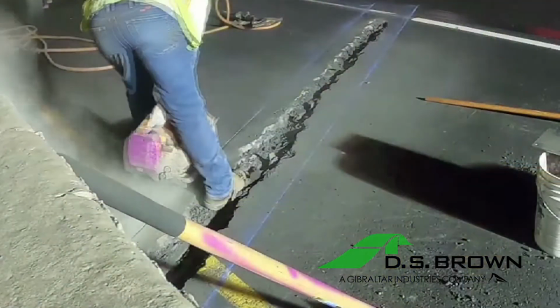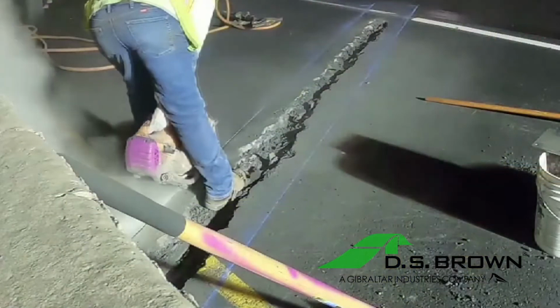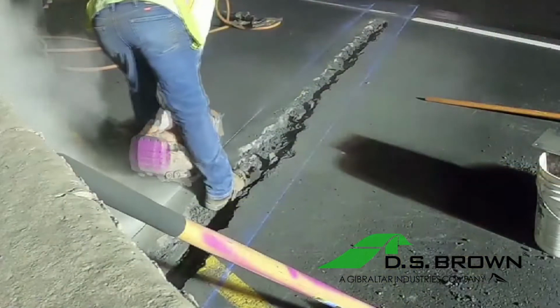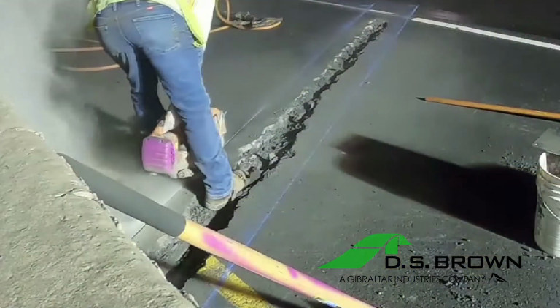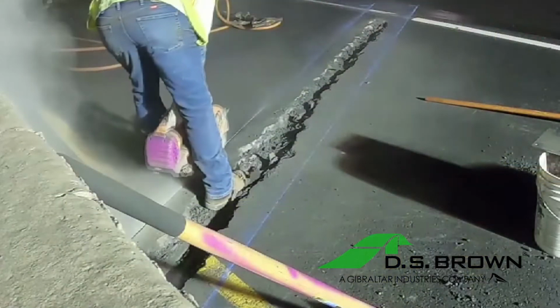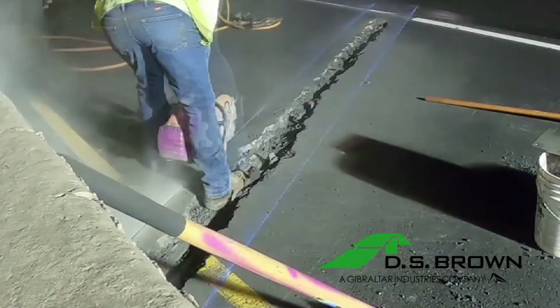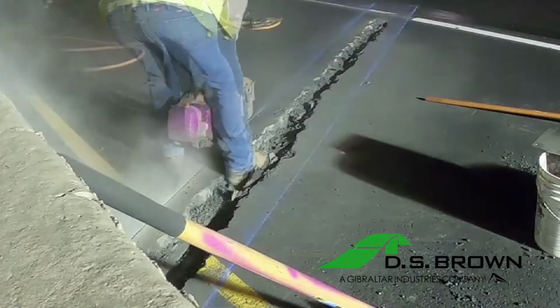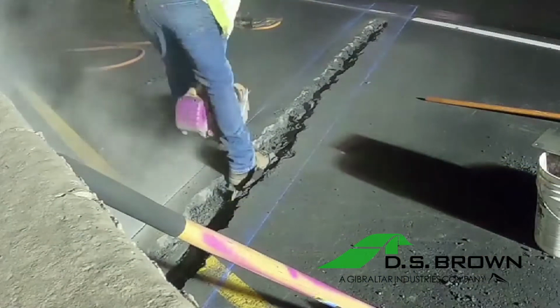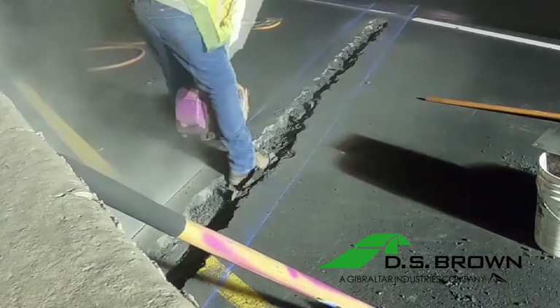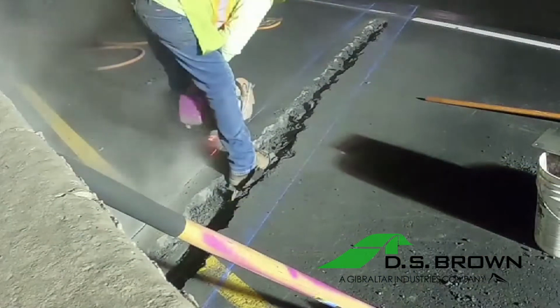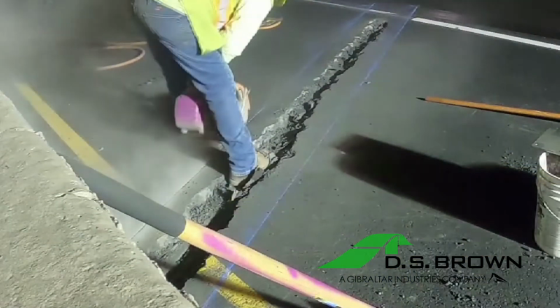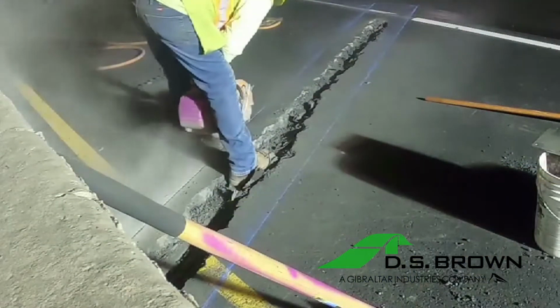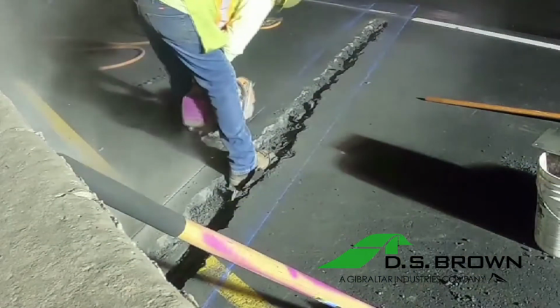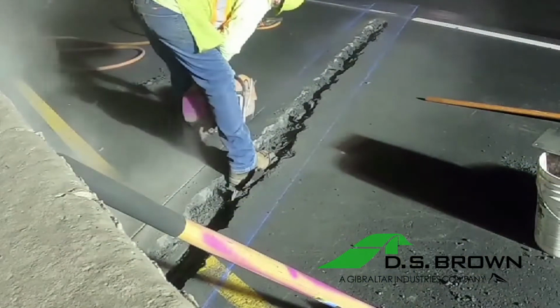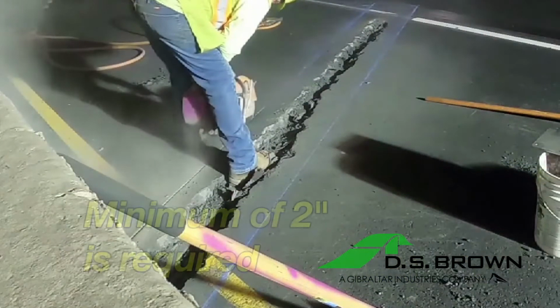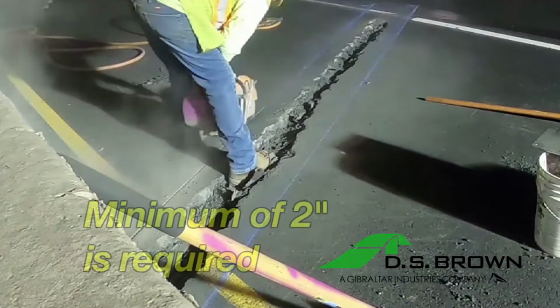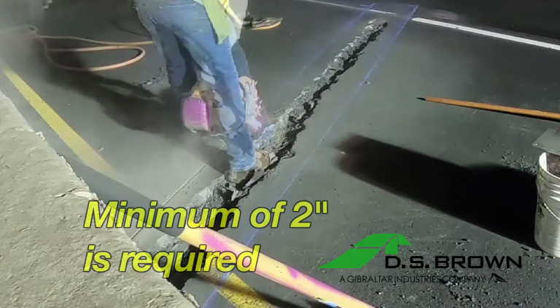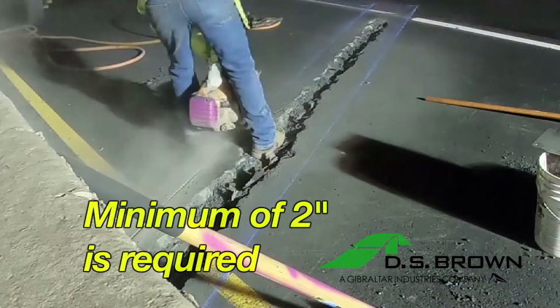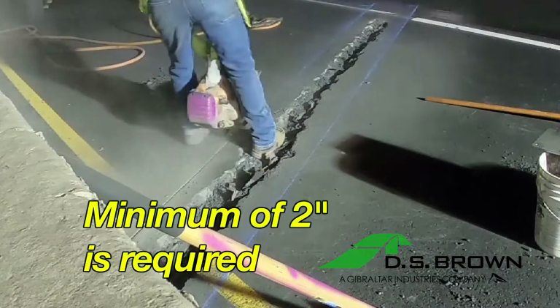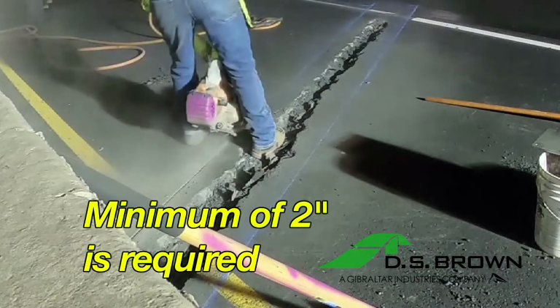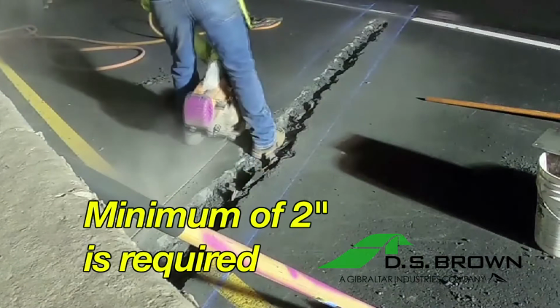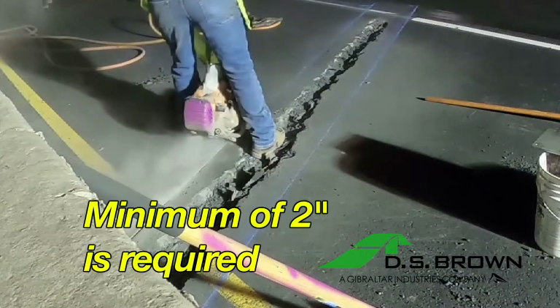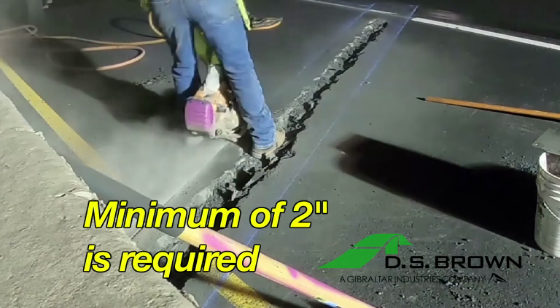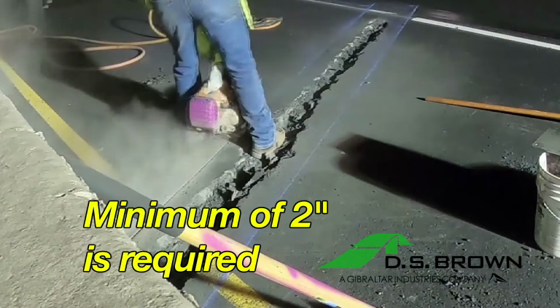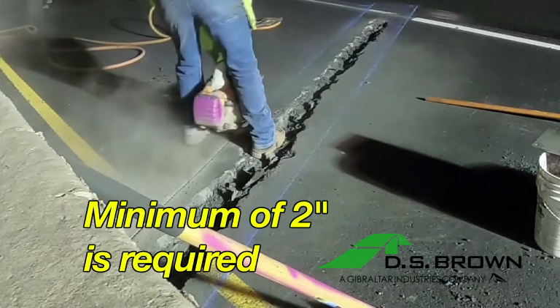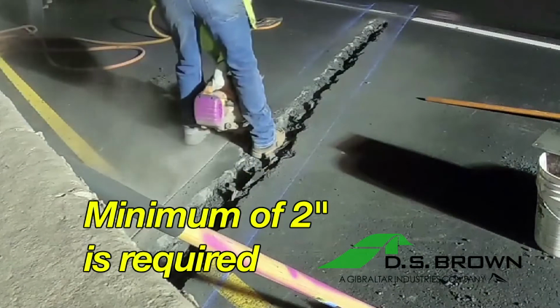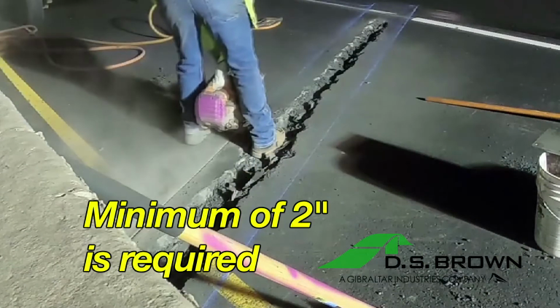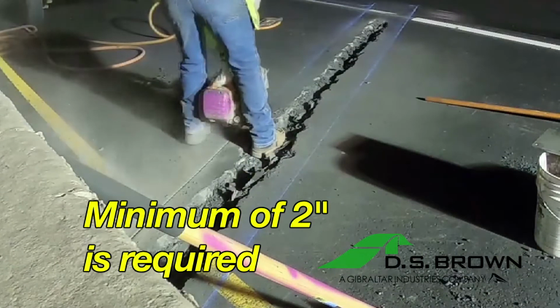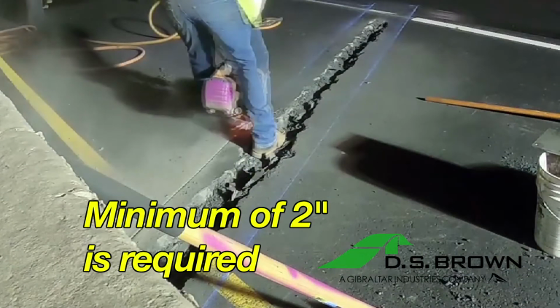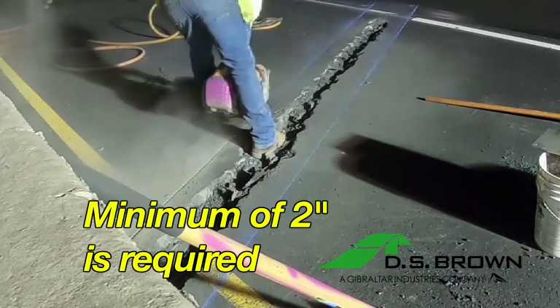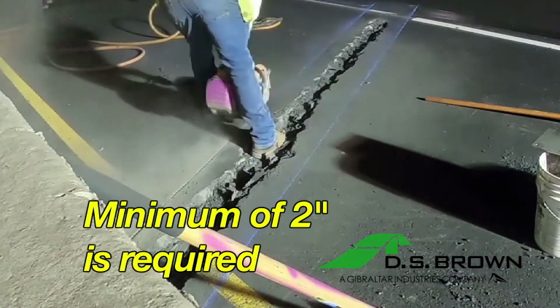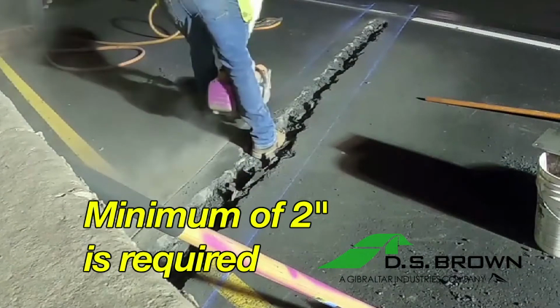Cut the marked surface layer down to the concrete deck. A minimum depth of 2 inches is required for the installation.